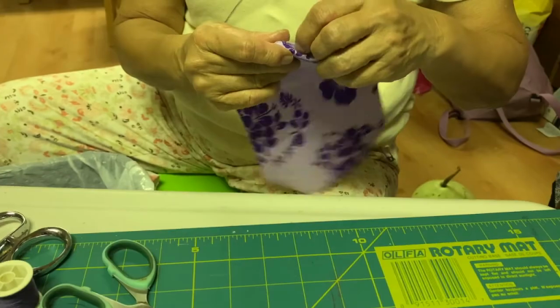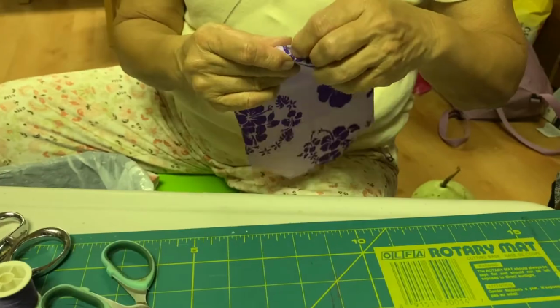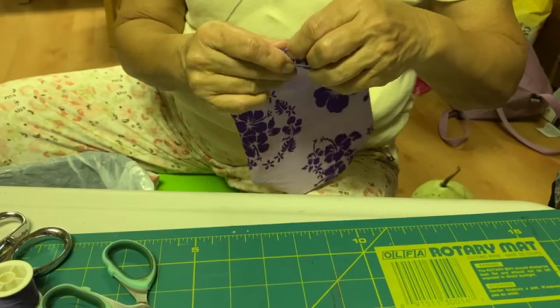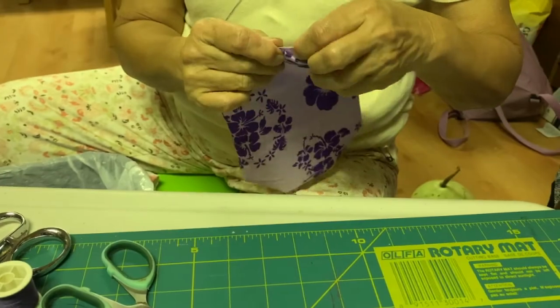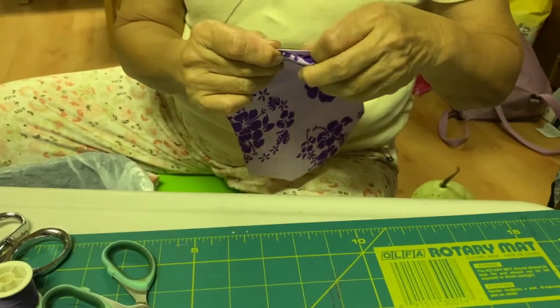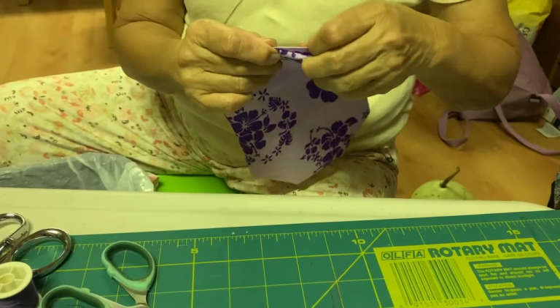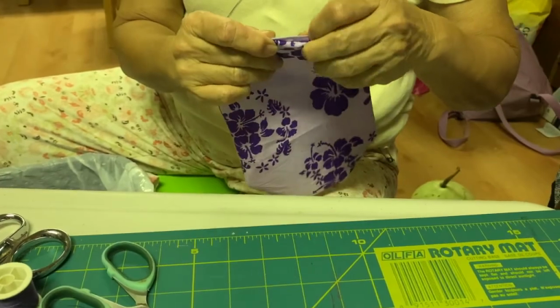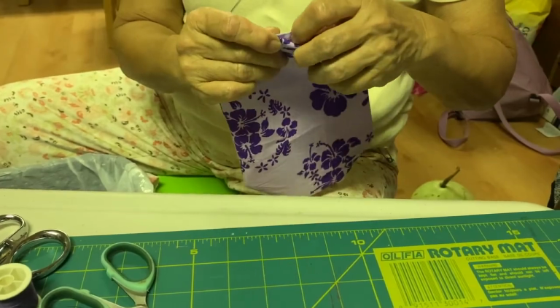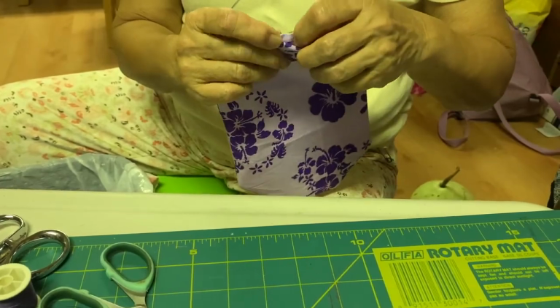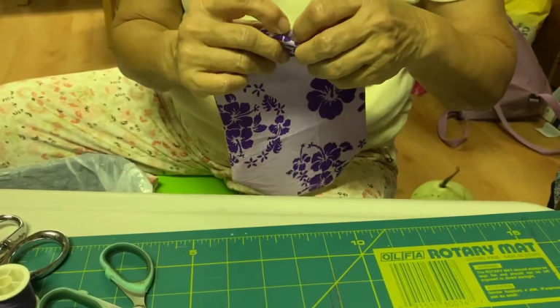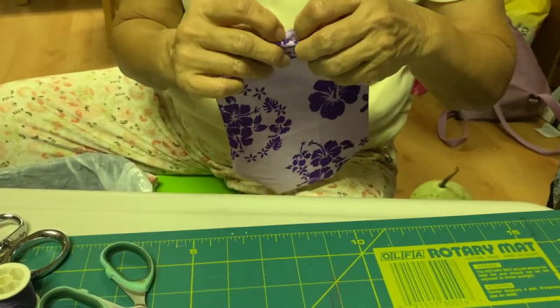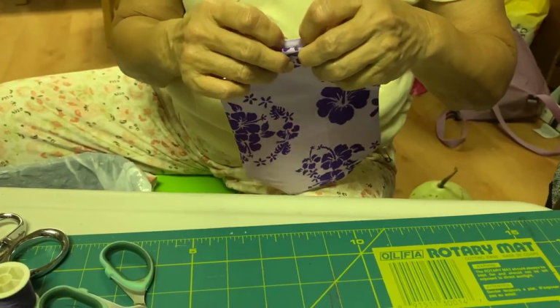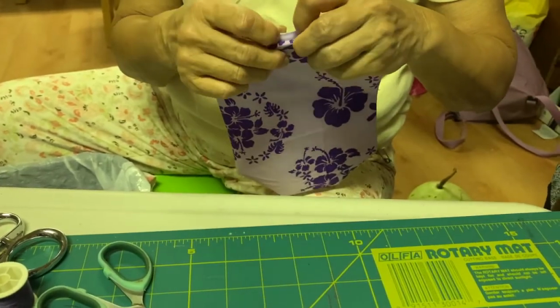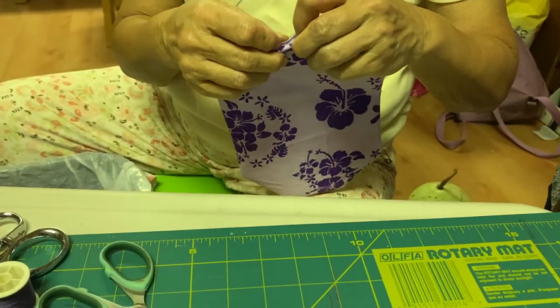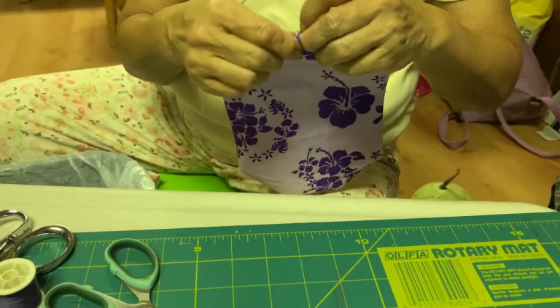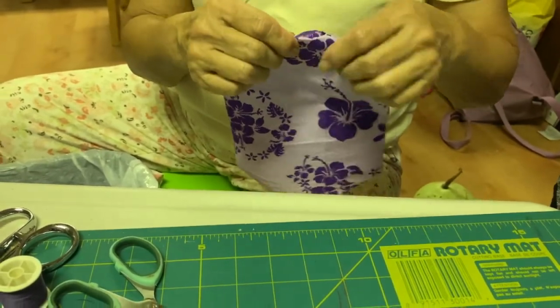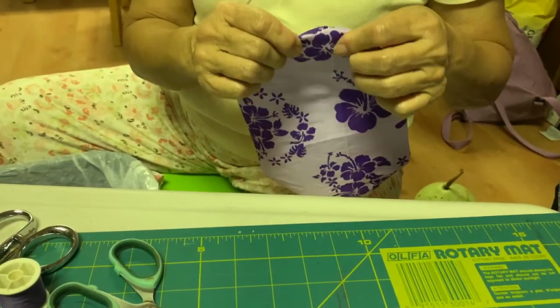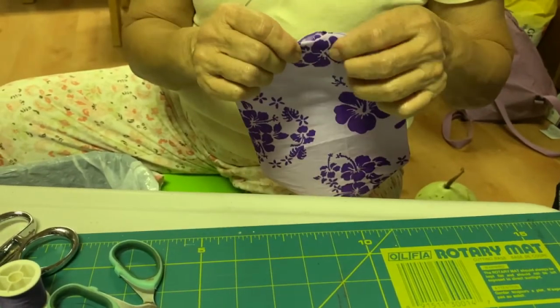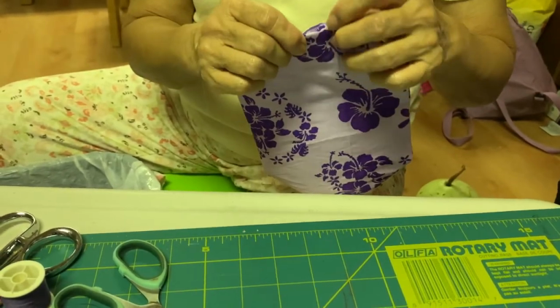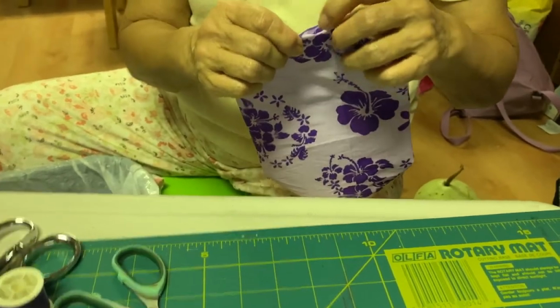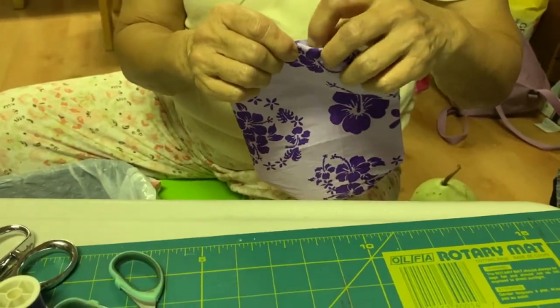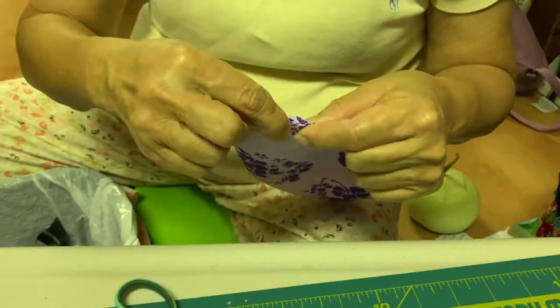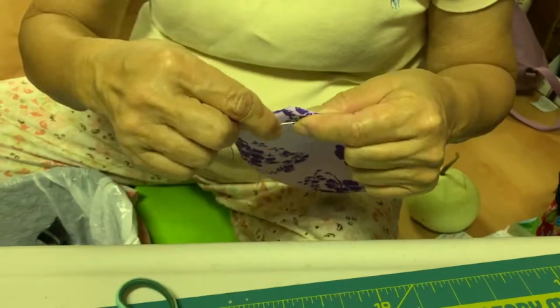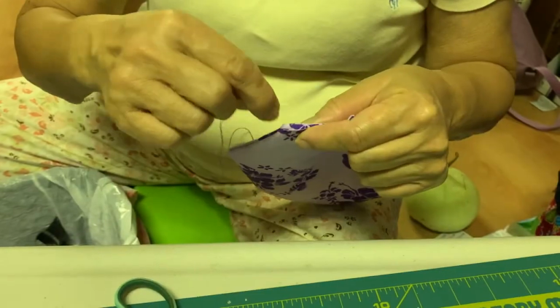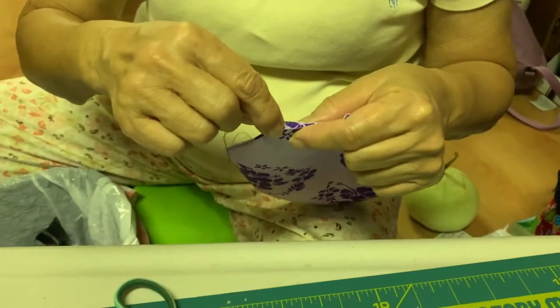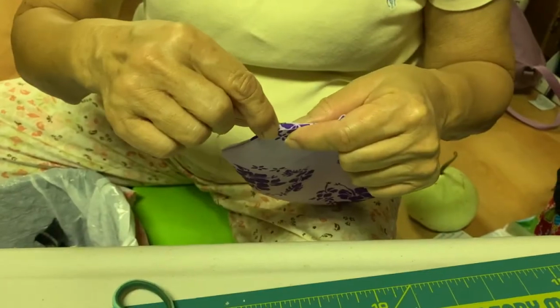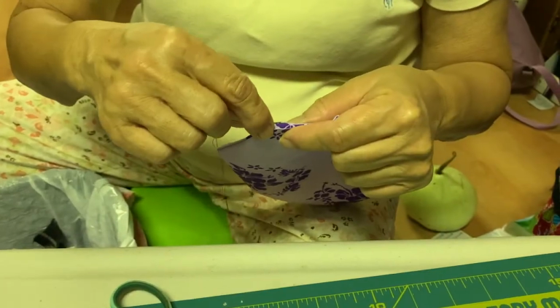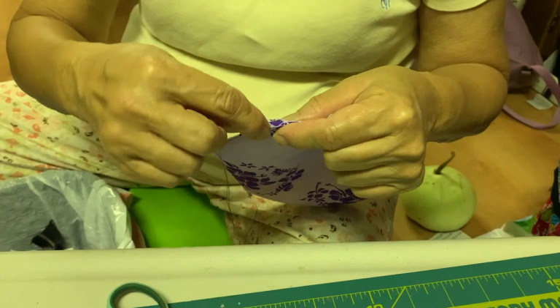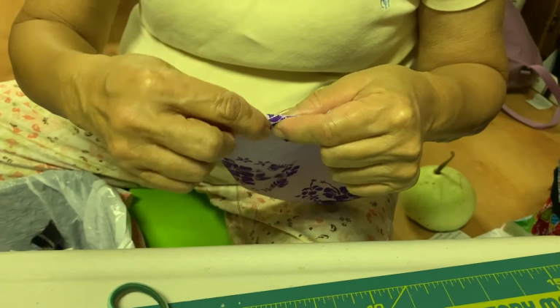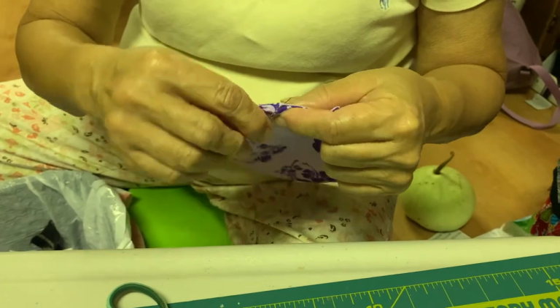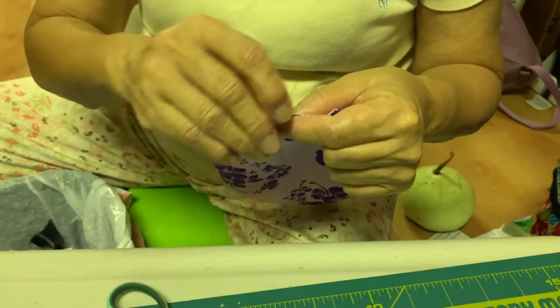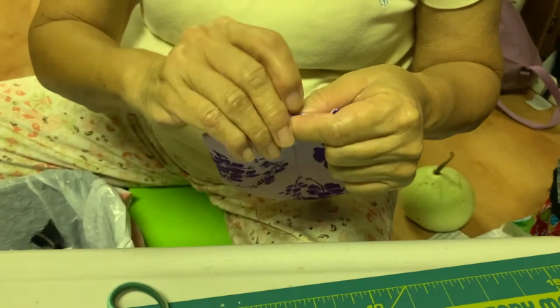Now, fold in the open edges so when sewn, there is no raw seam. Sew along the gap.